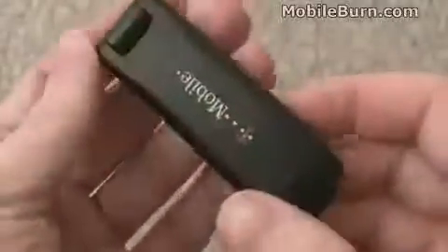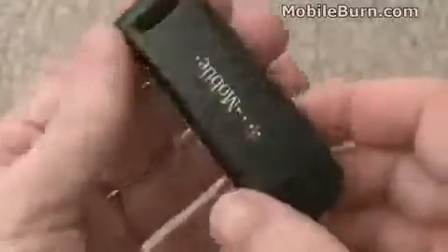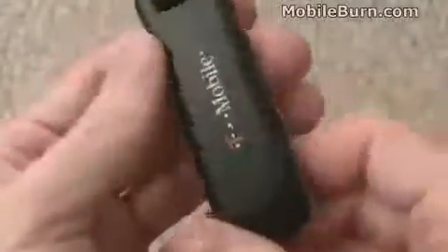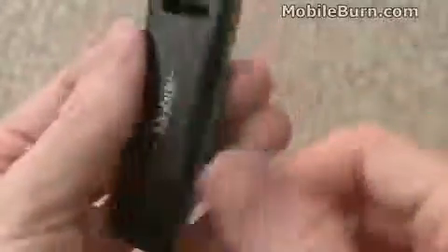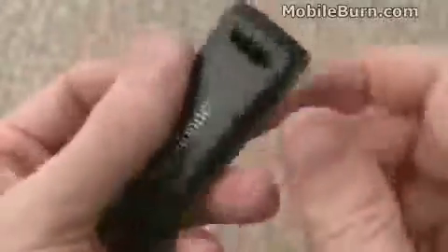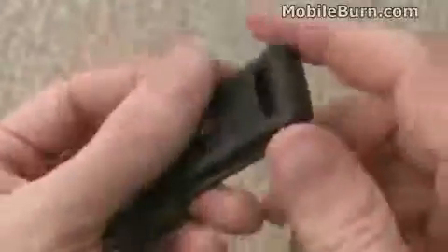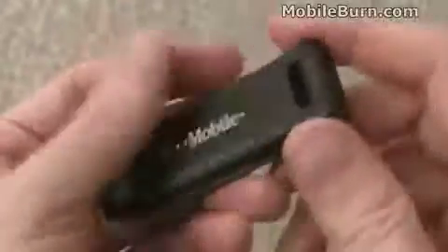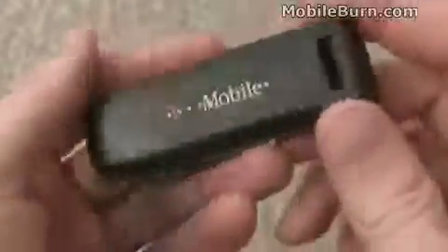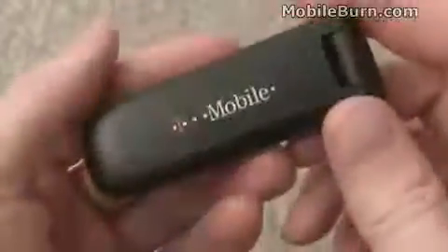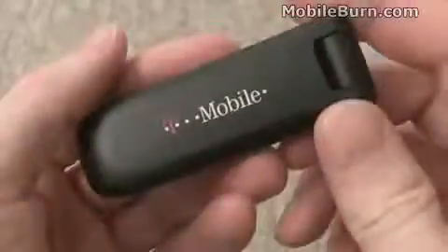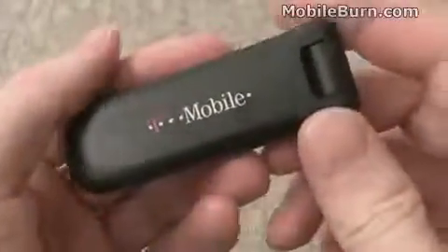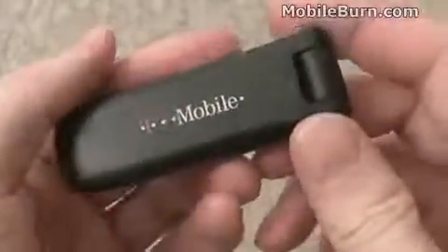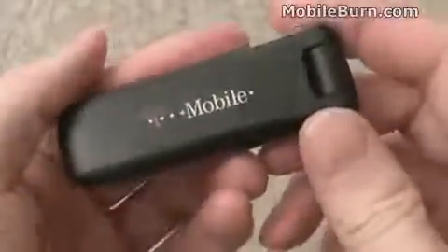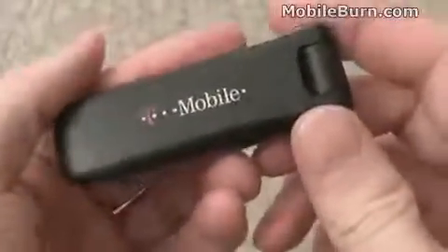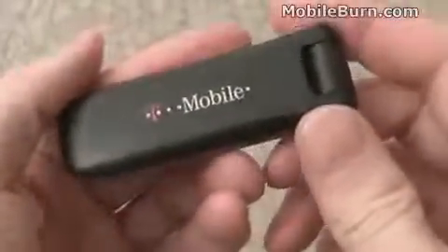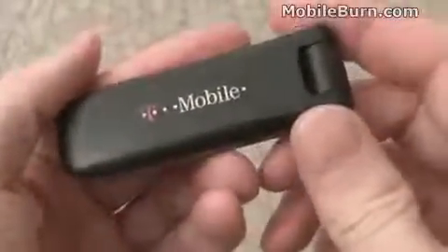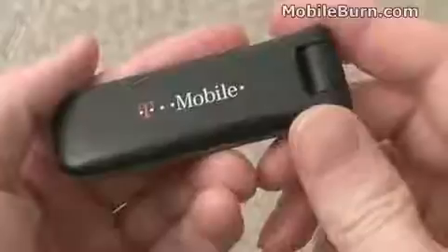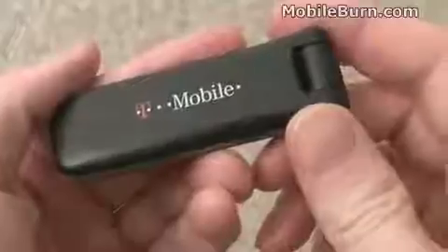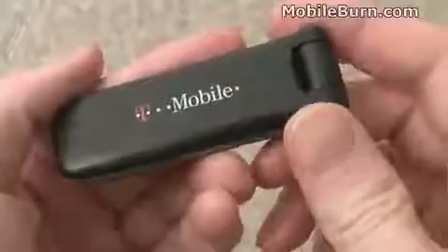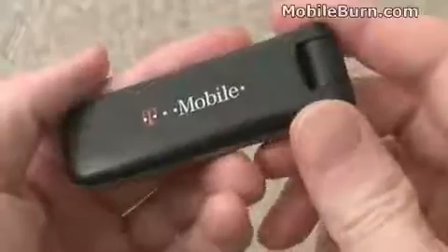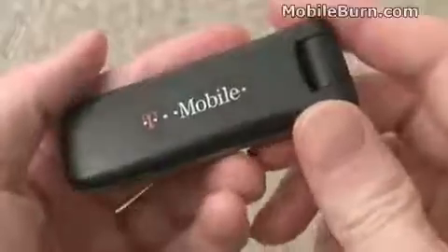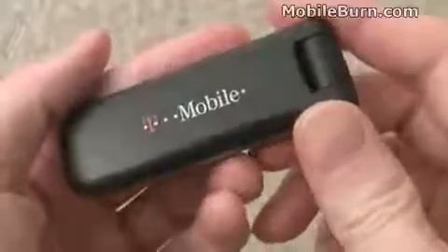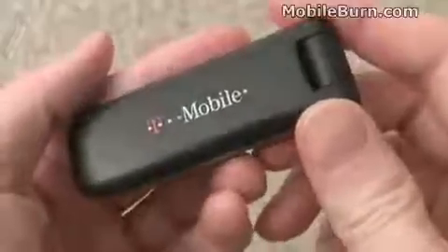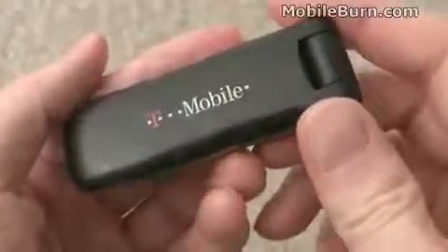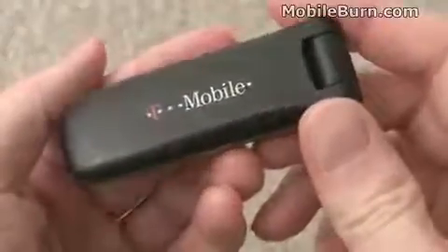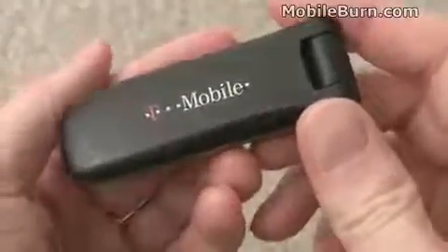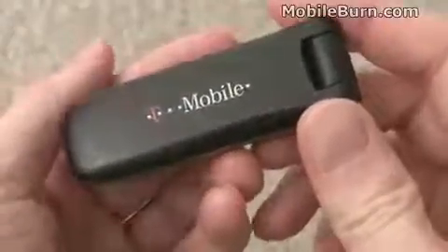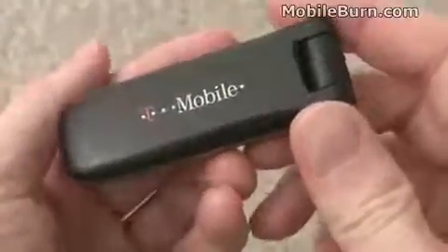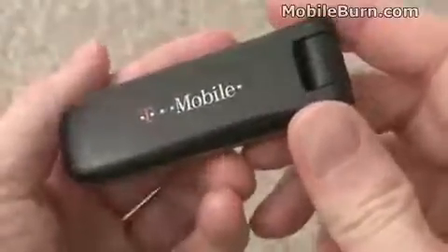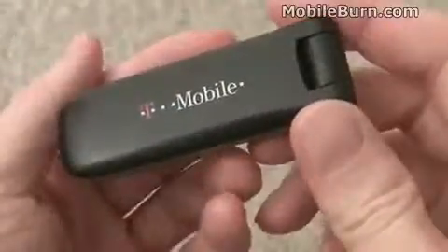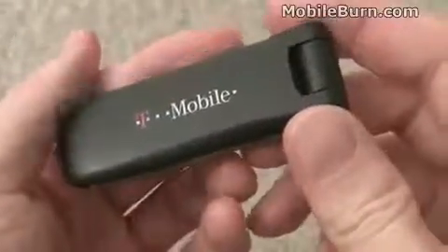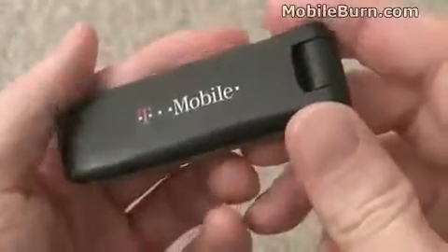I had it up and running in about two minutes. It also manages your Wi-Fi connections in addition to the 3G connection.